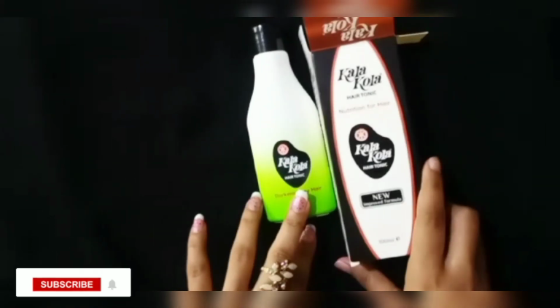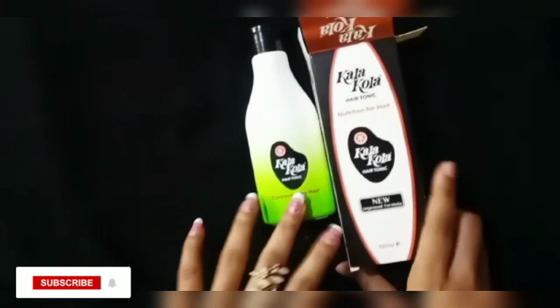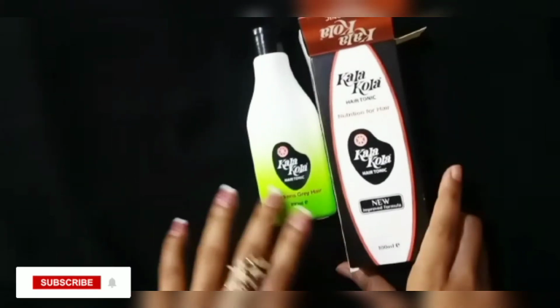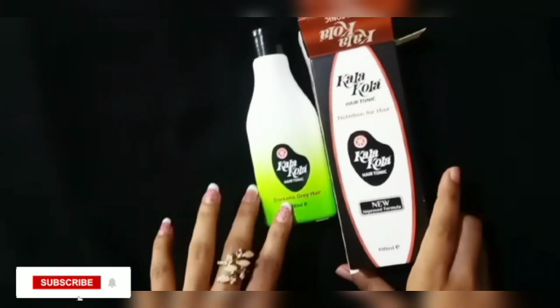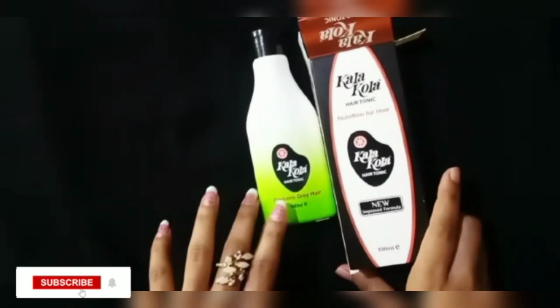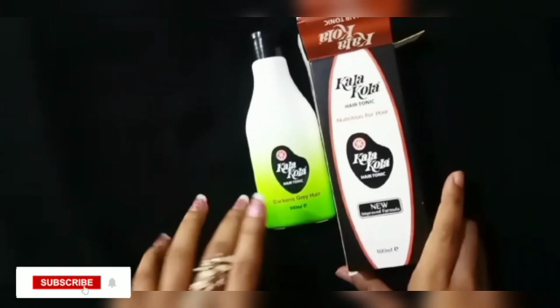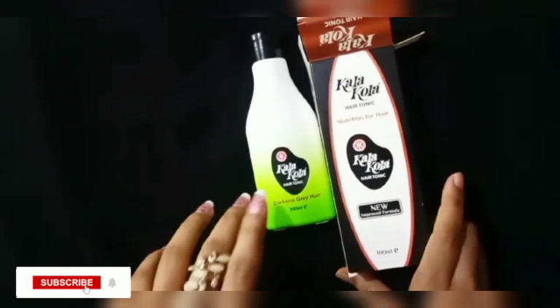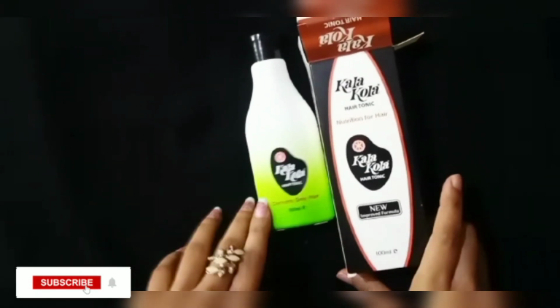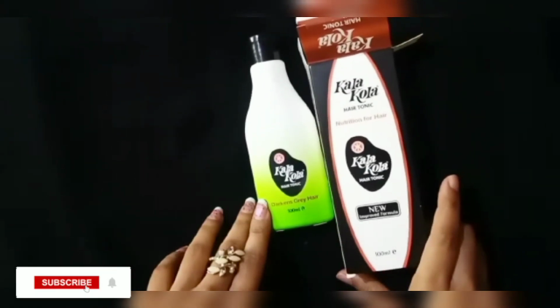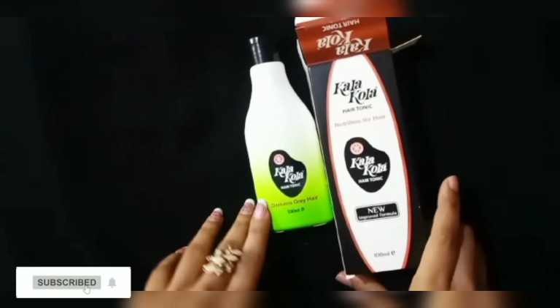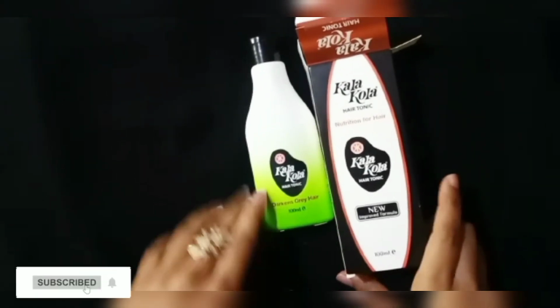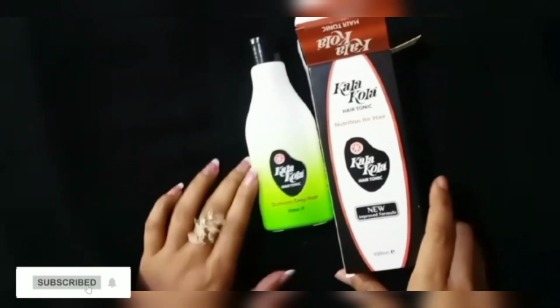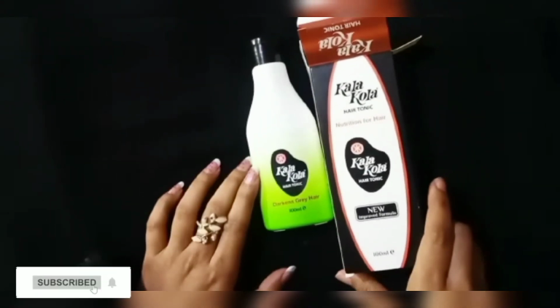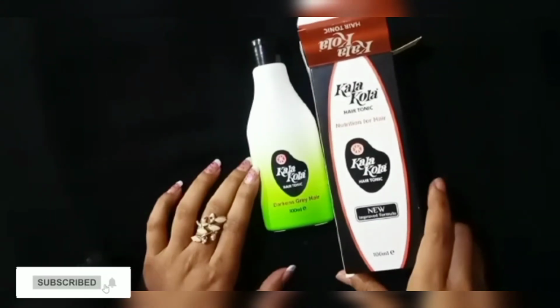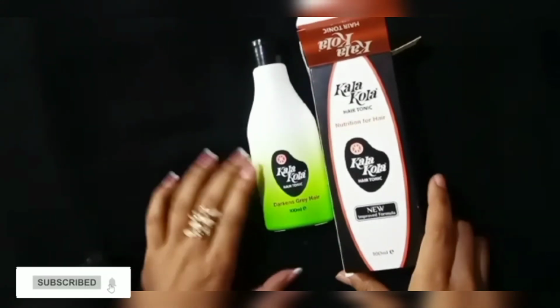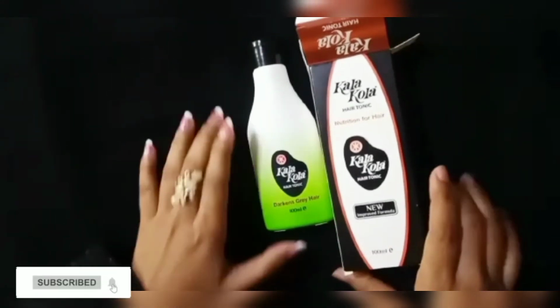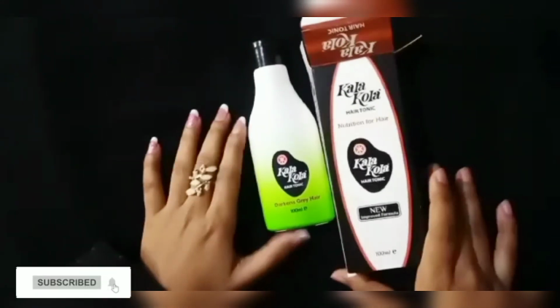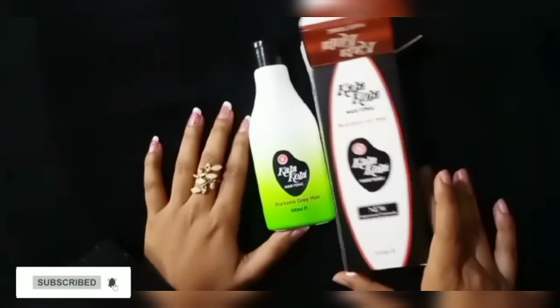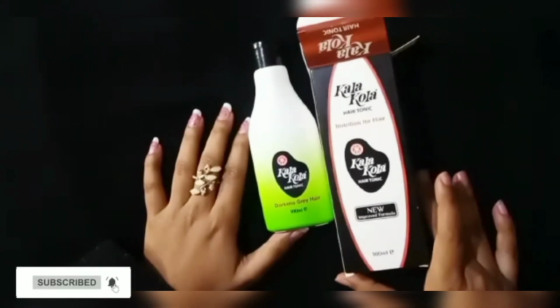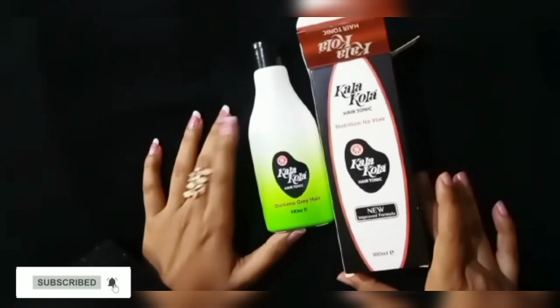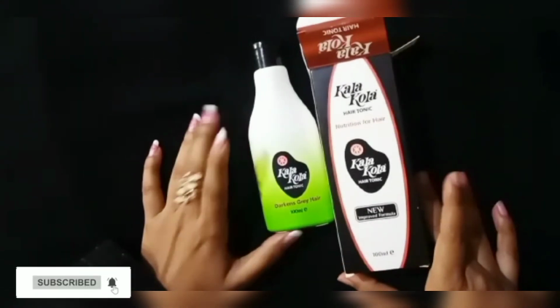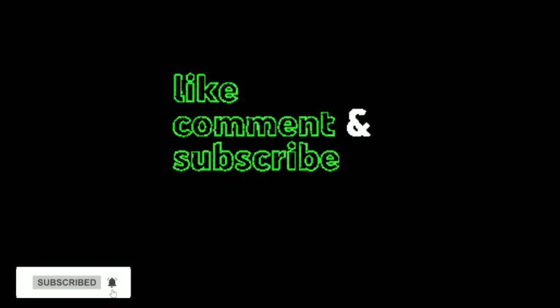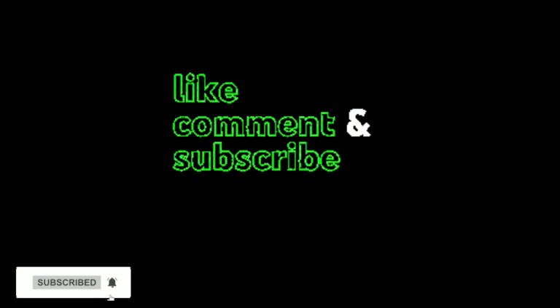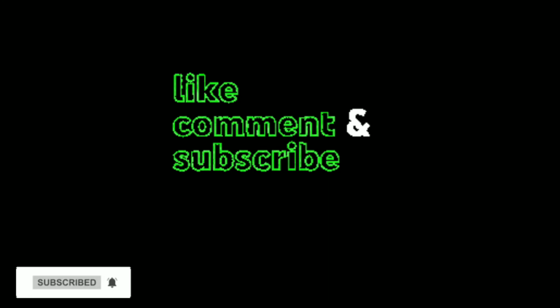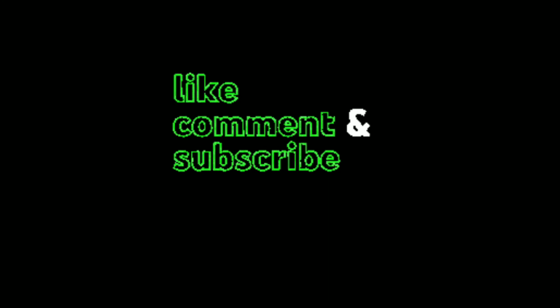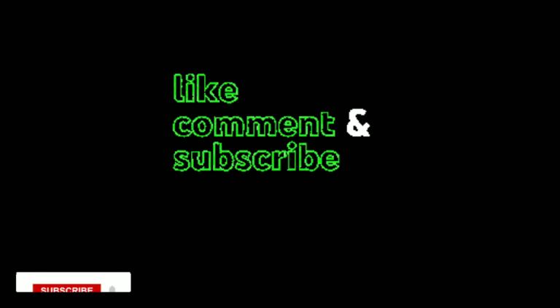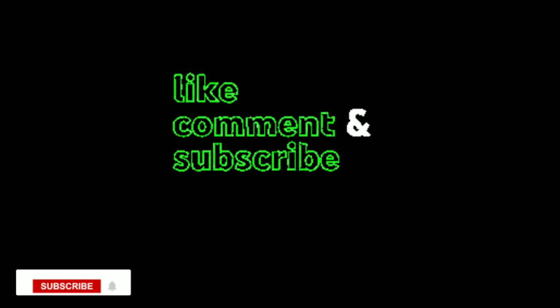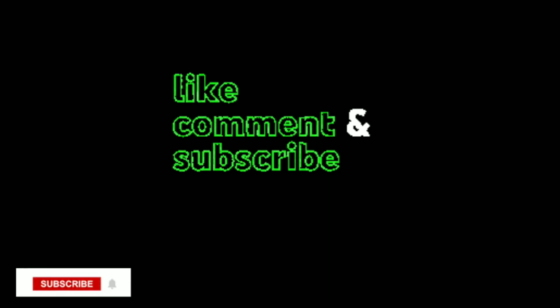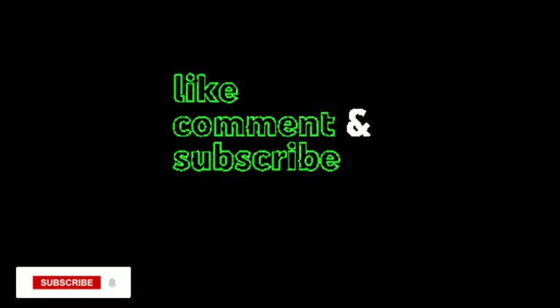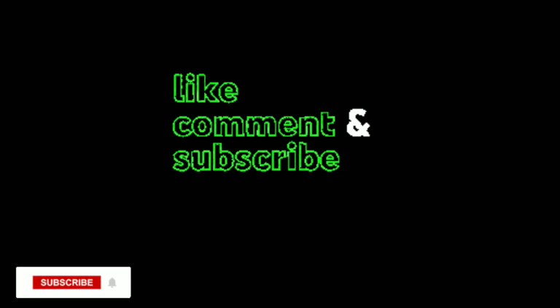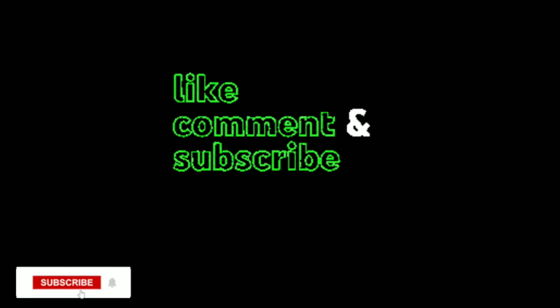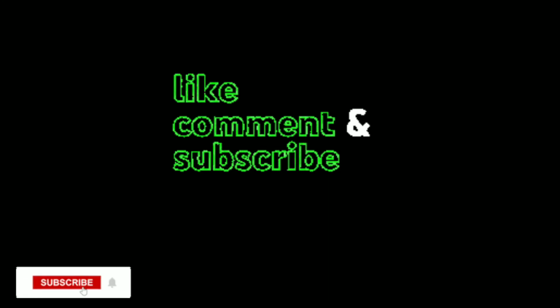If you liked this video, please like, share, and subscribe. Allah Hafiz.